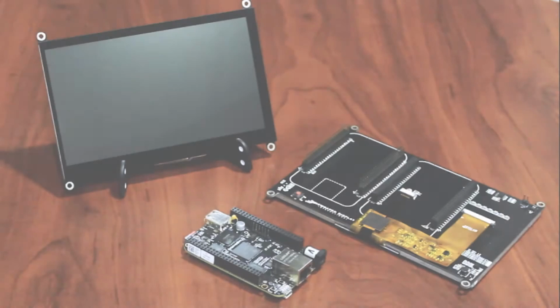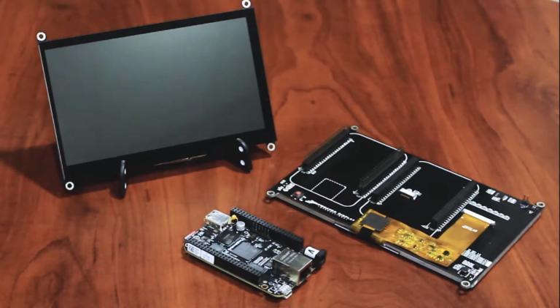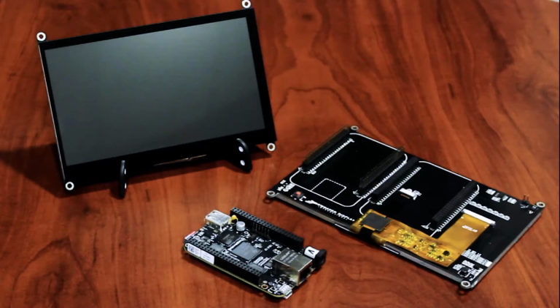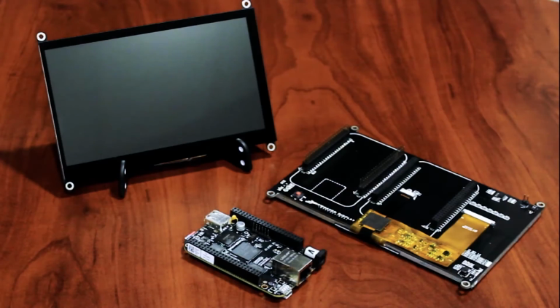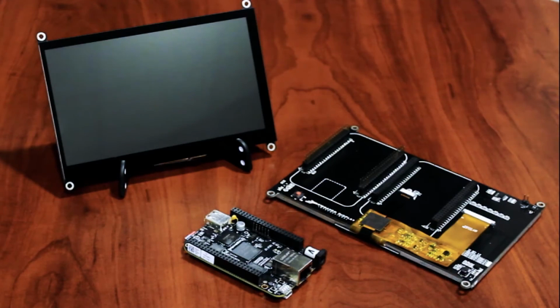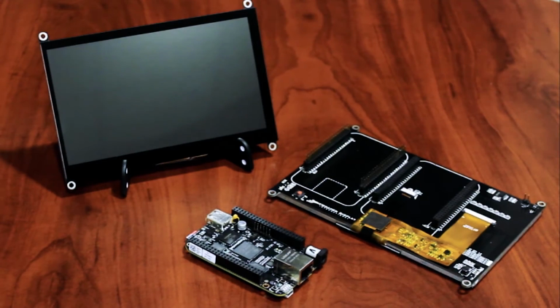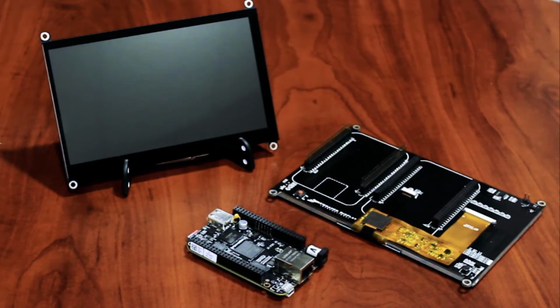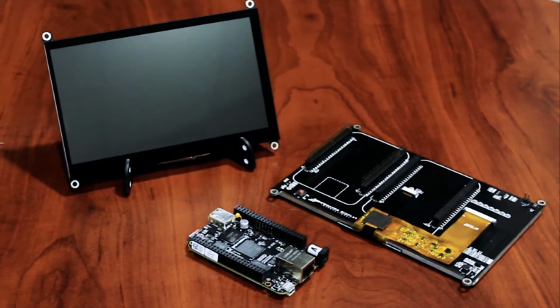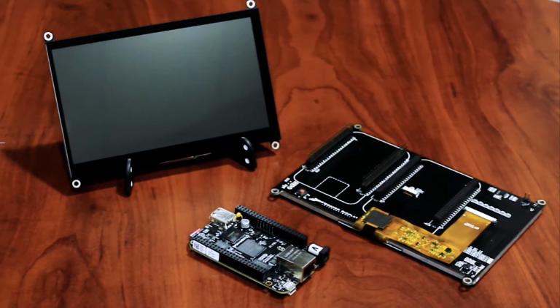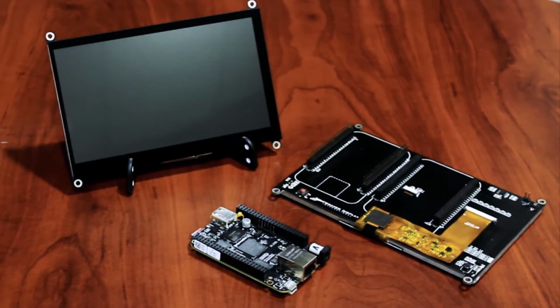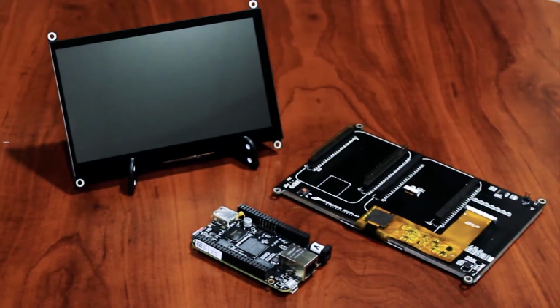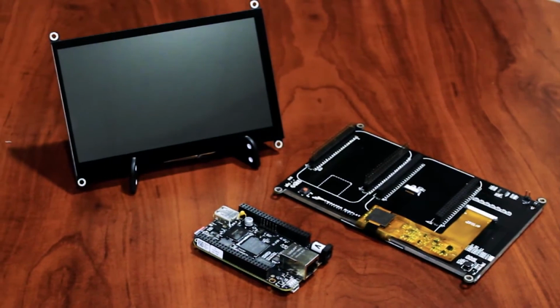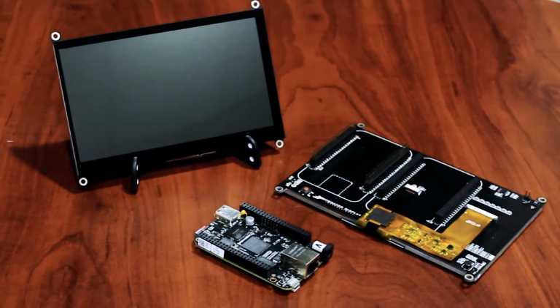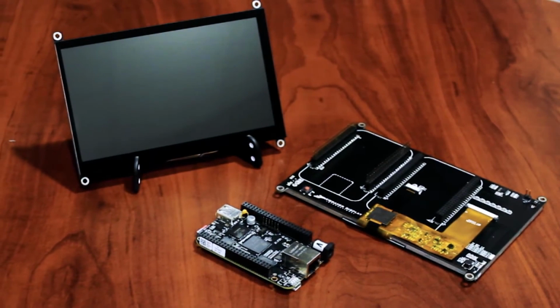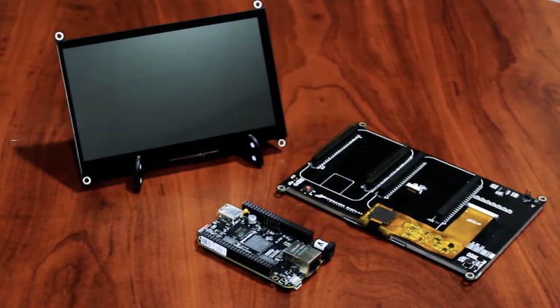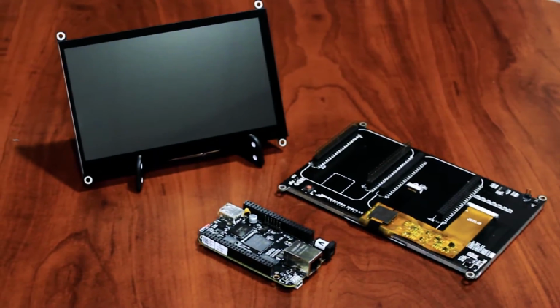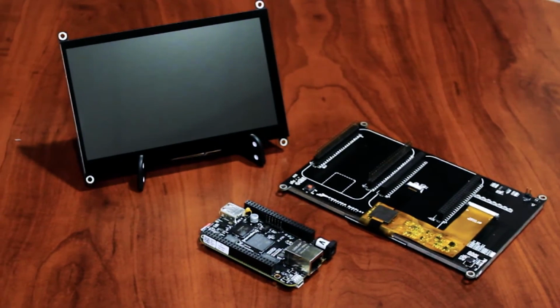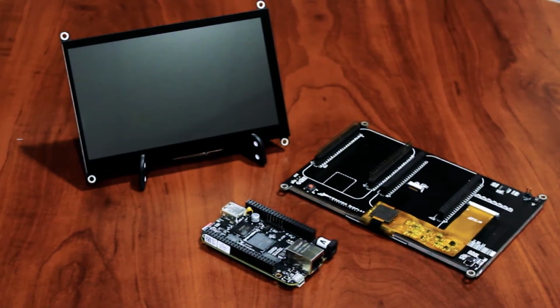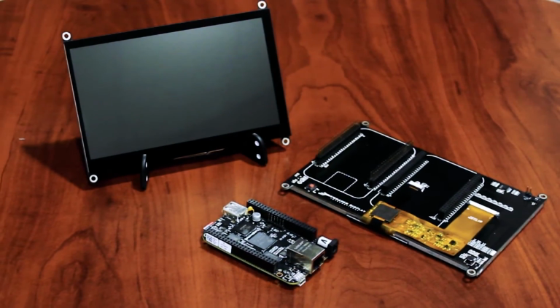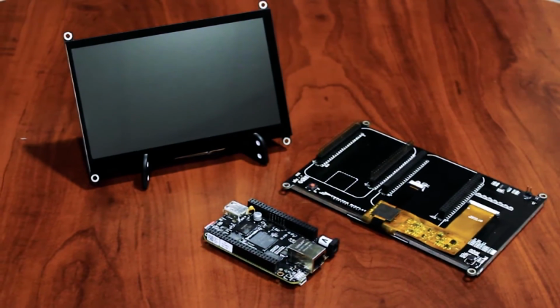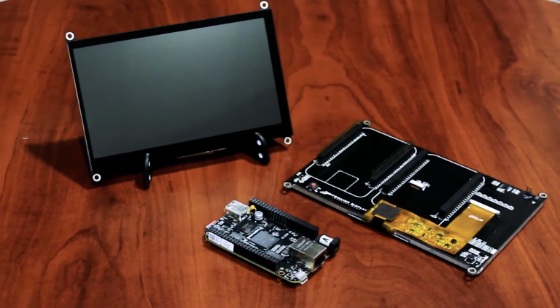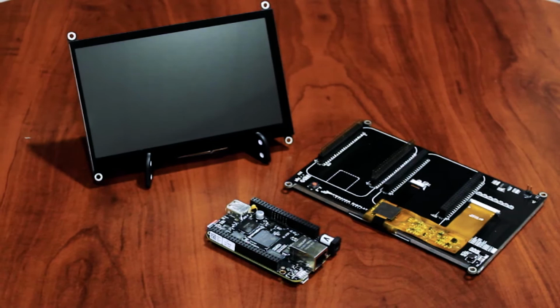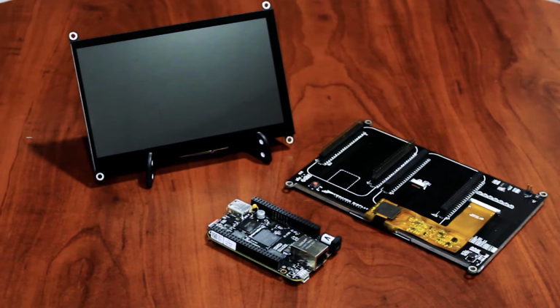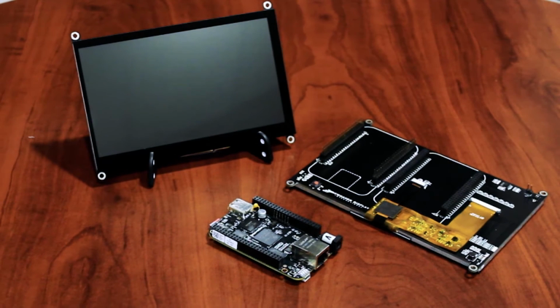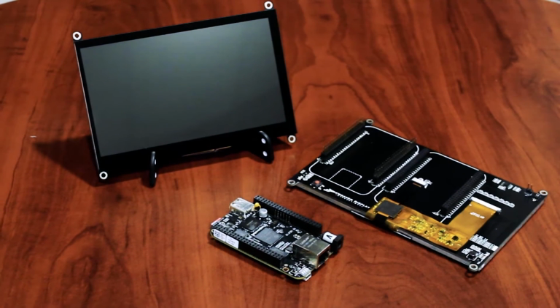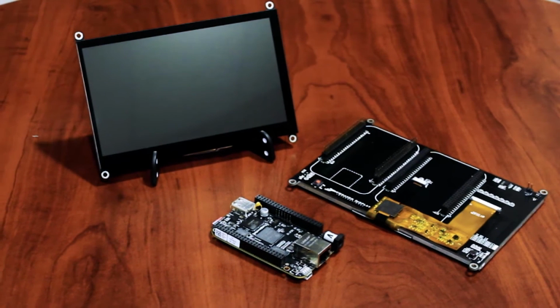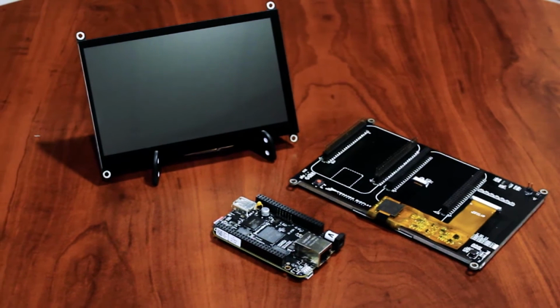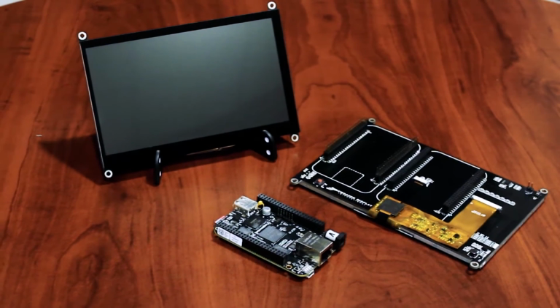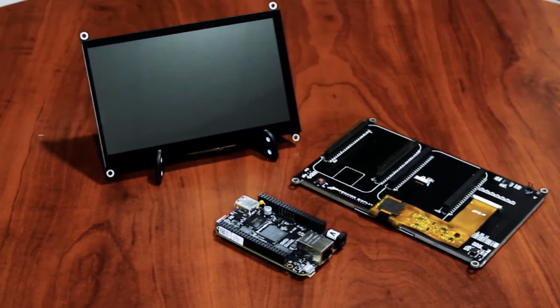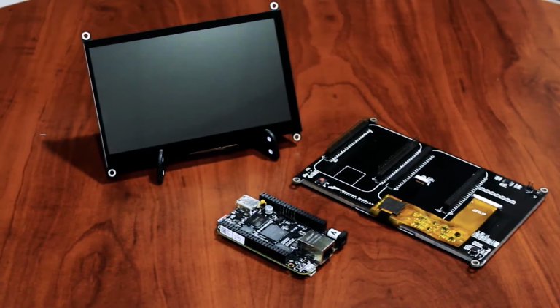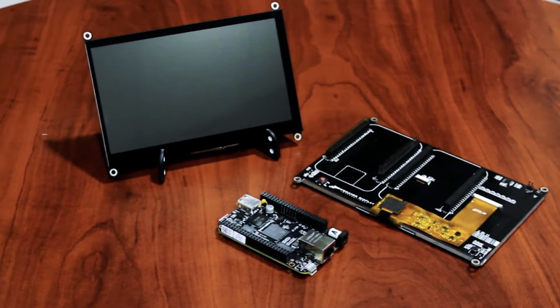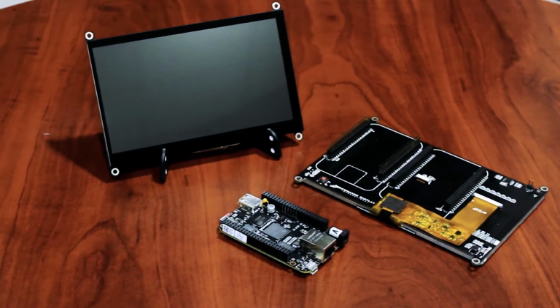The open-source hardware and software will provide a jumpstart in the development process, making it easy while dramatically cutting down development time.